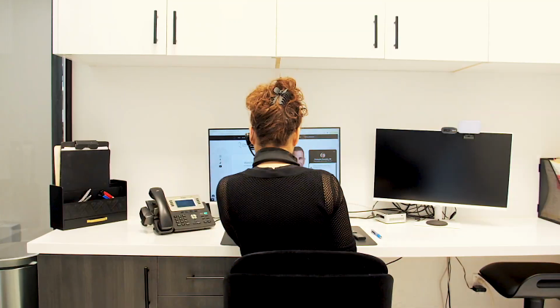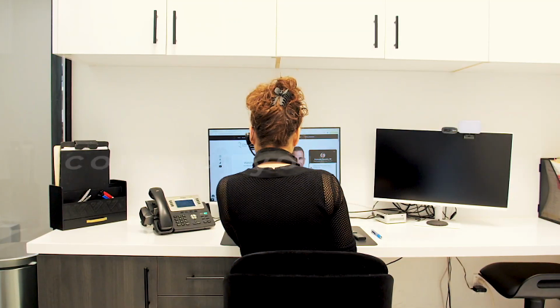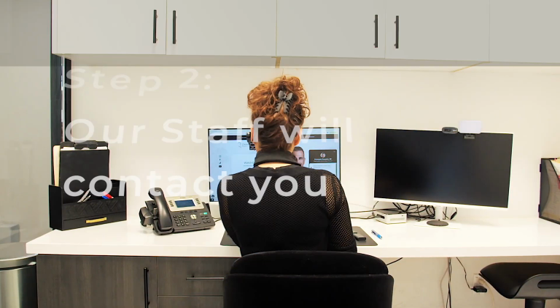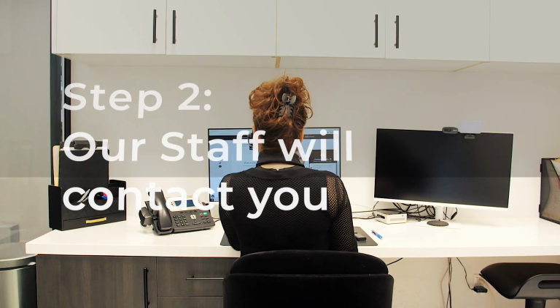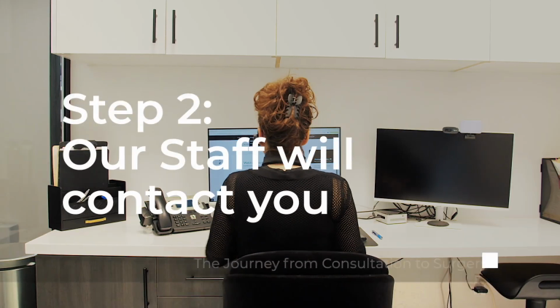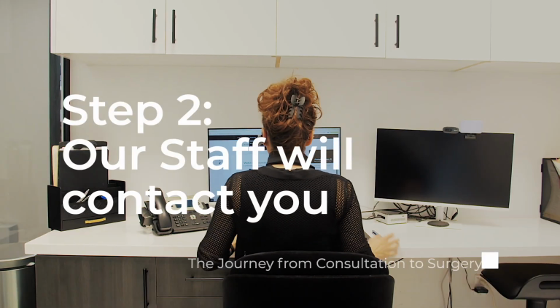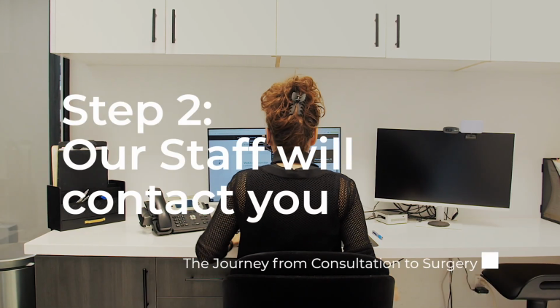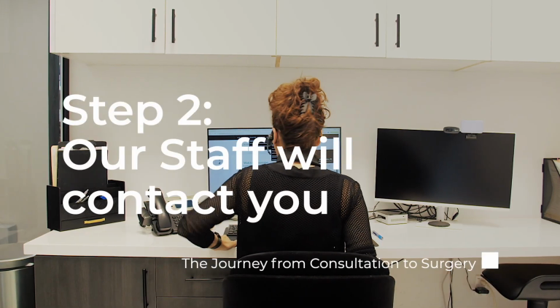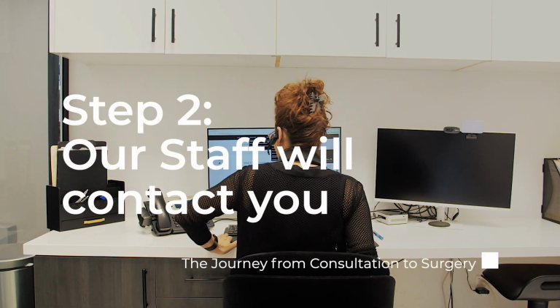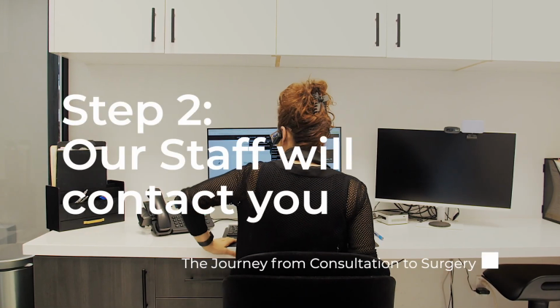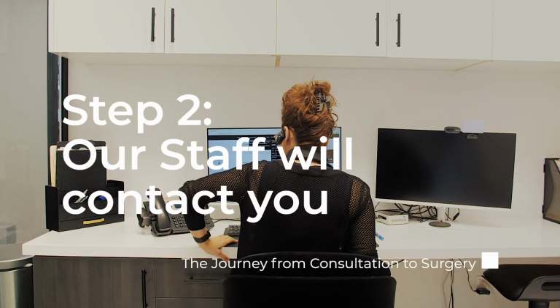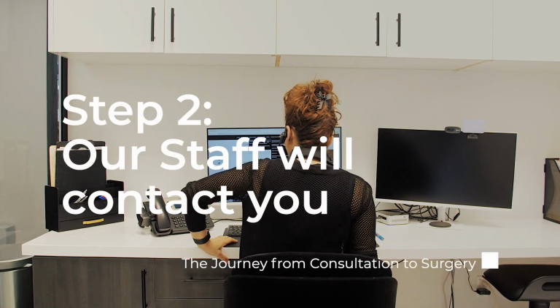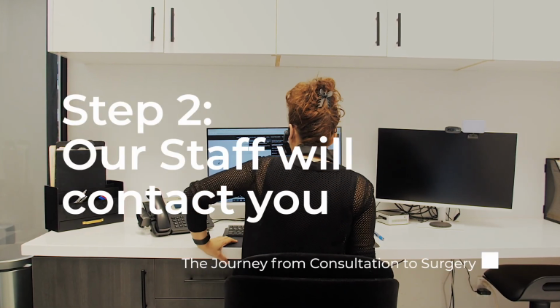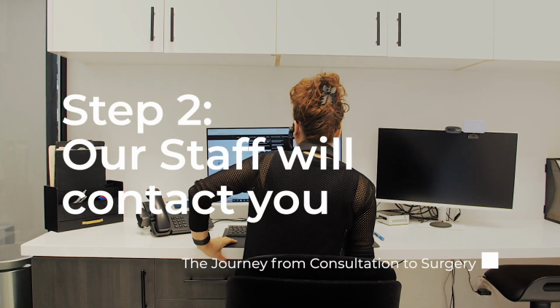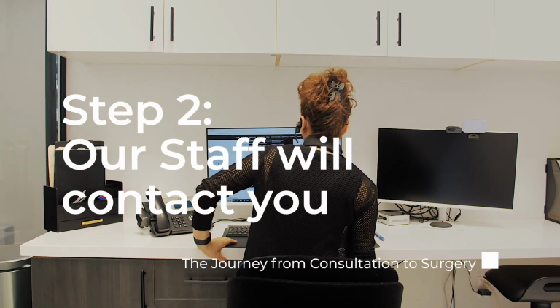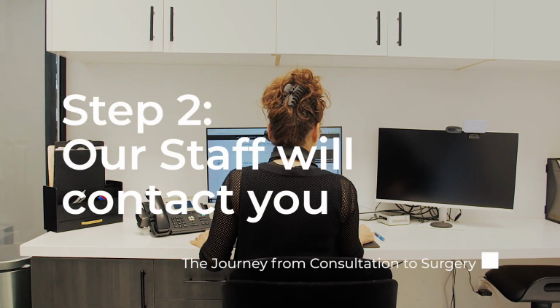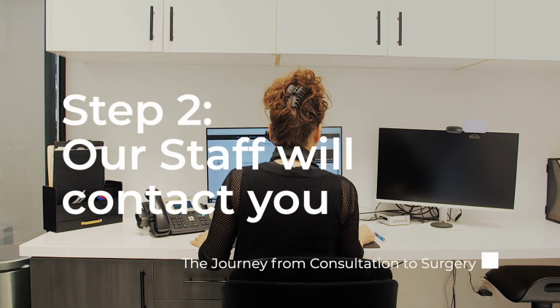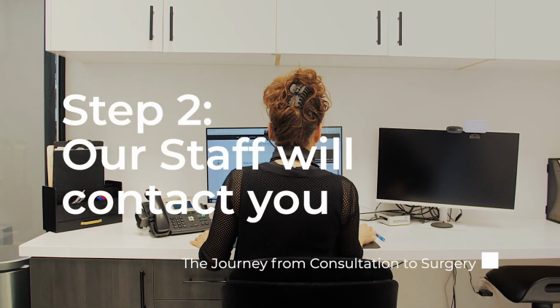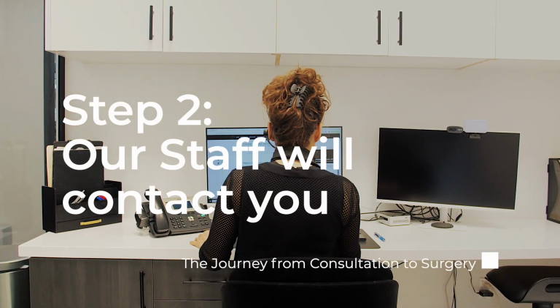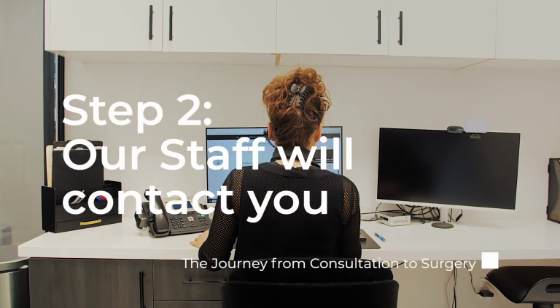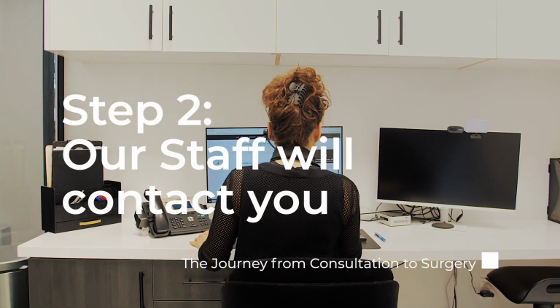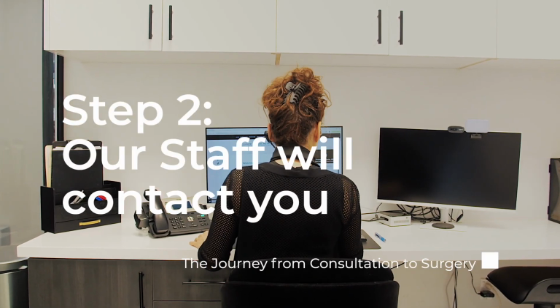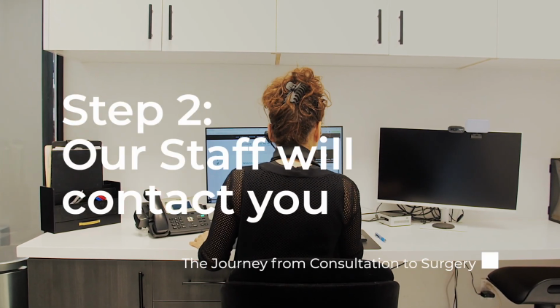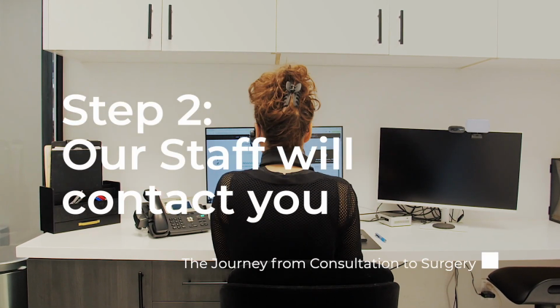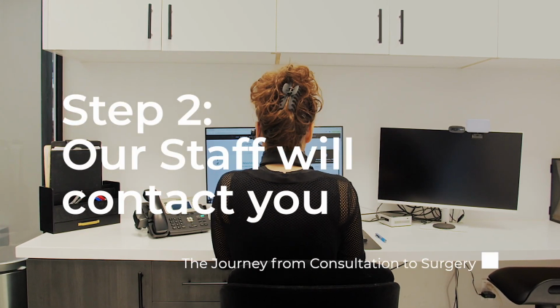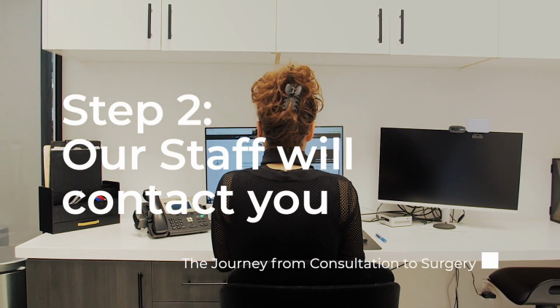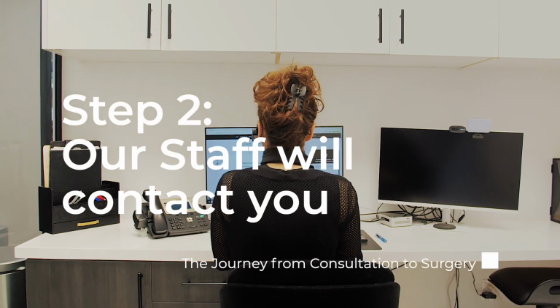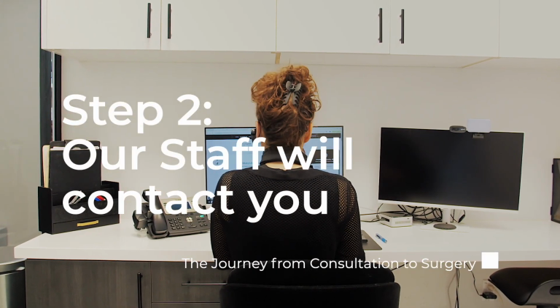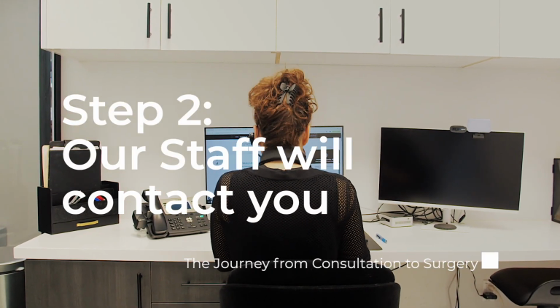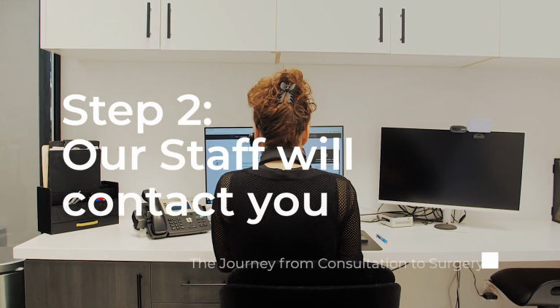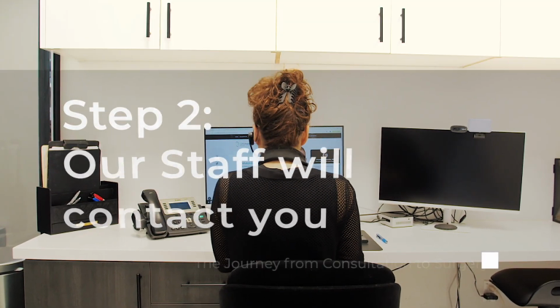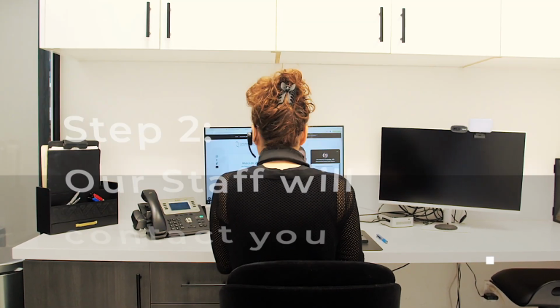Our team will contact you to discuss the process, answer any initial questions, and arrange a consultation.